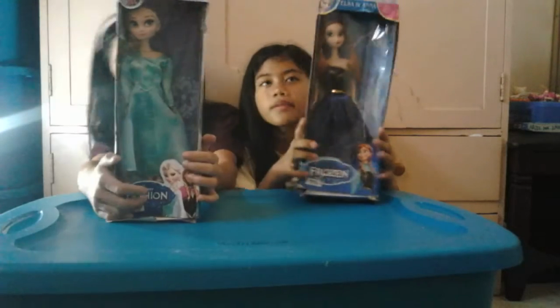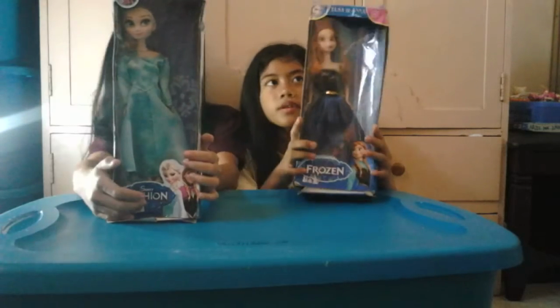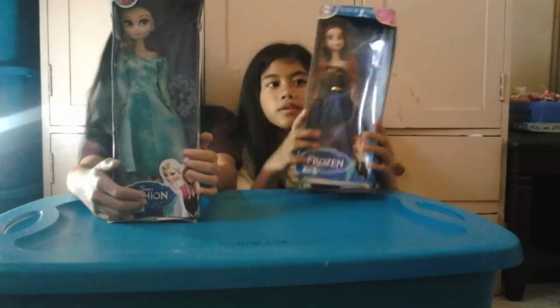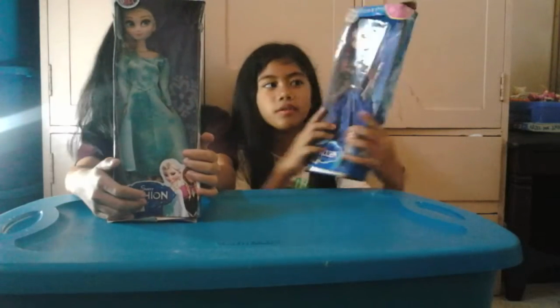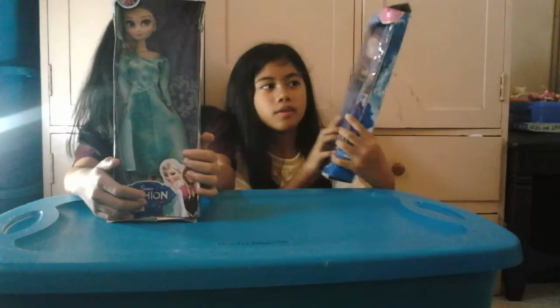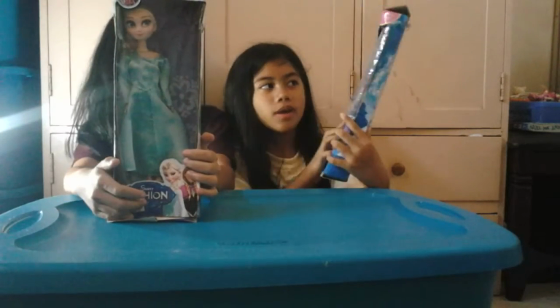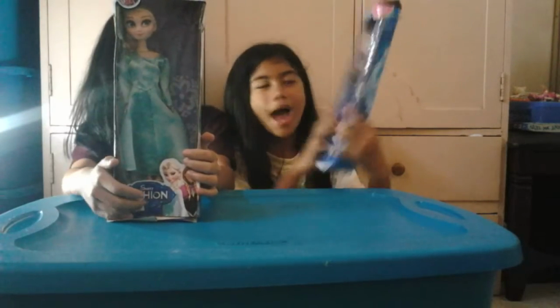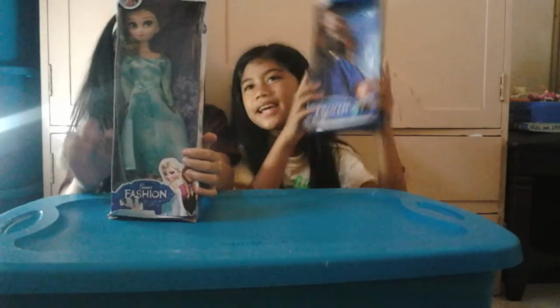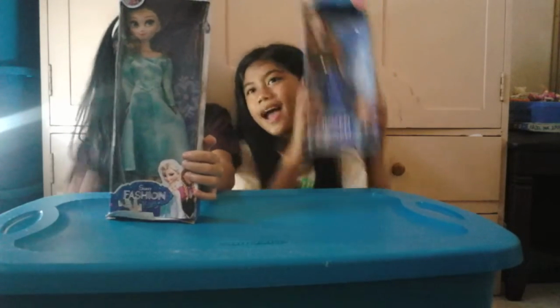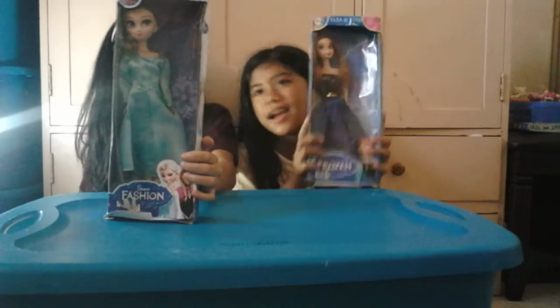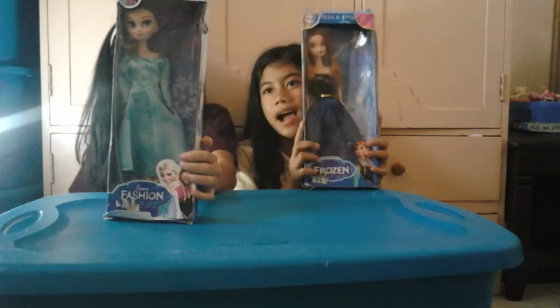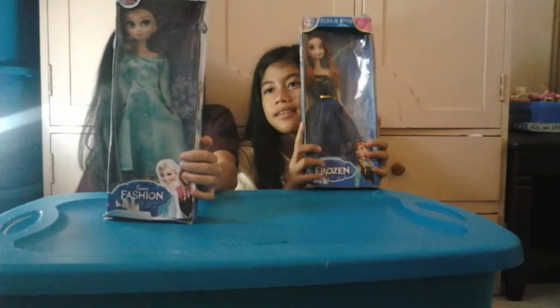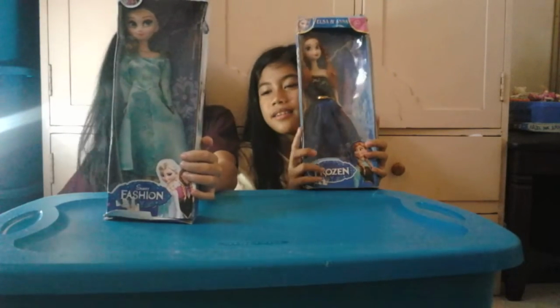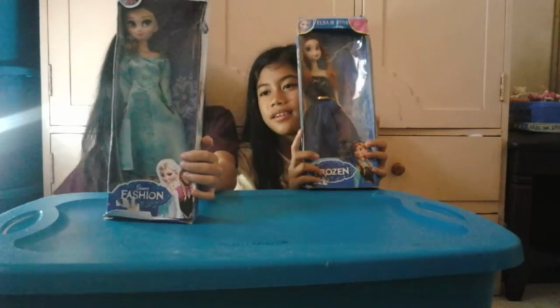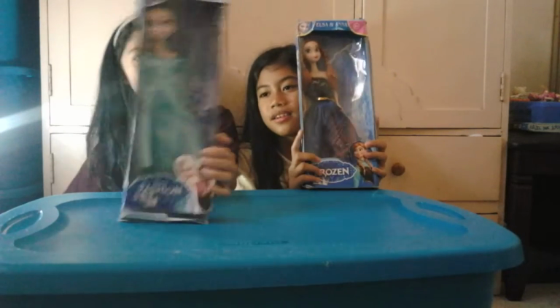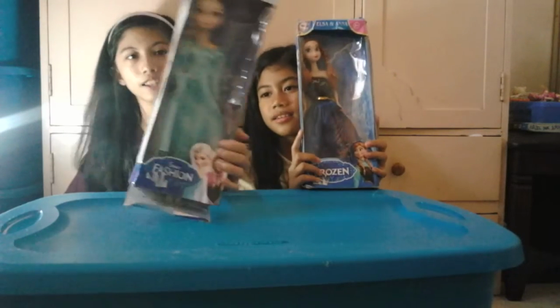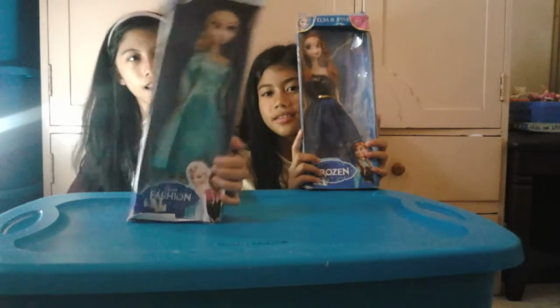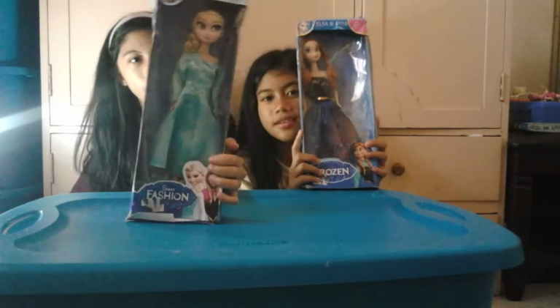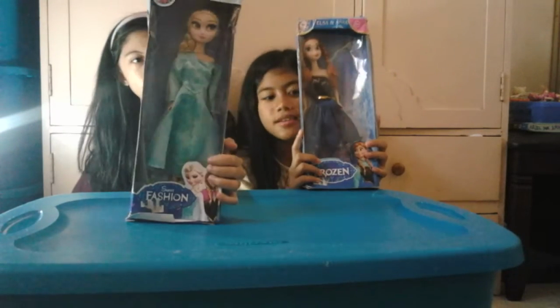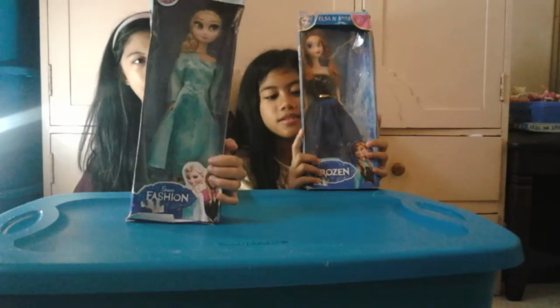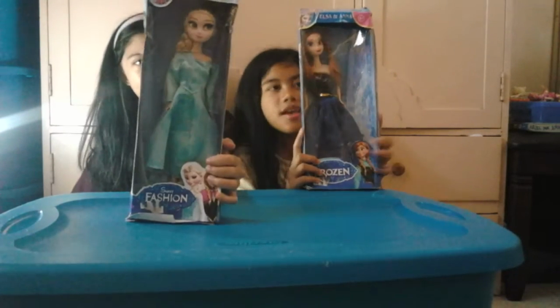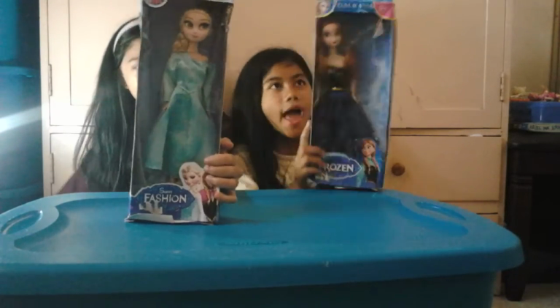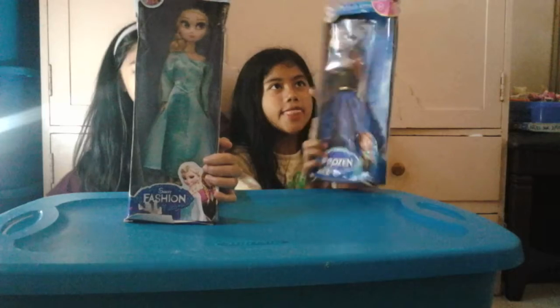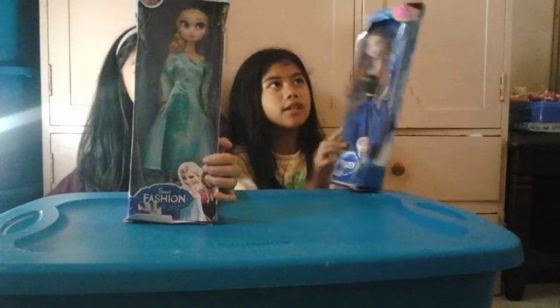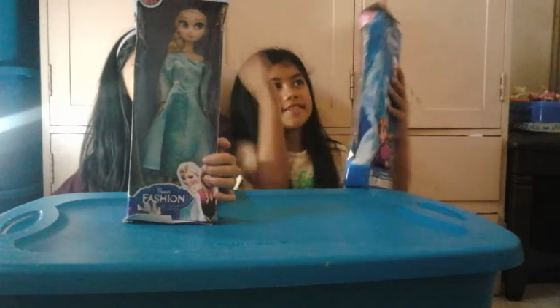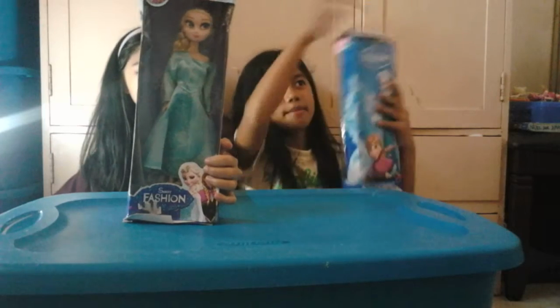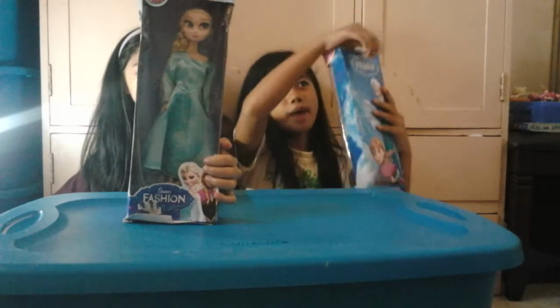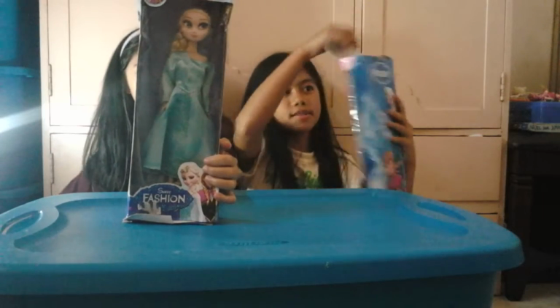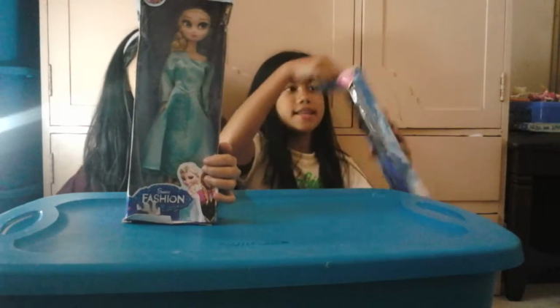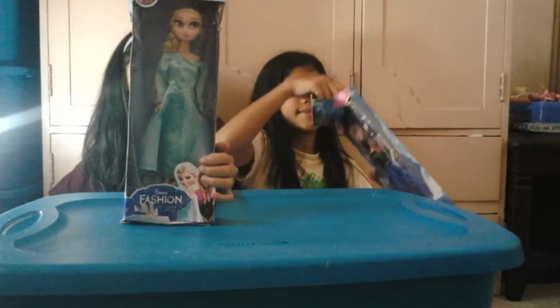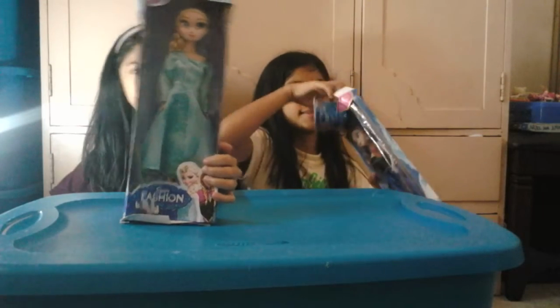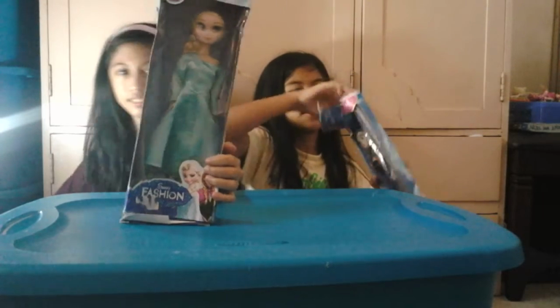I got Anna! I got Elsa! And now let's unbox this one!